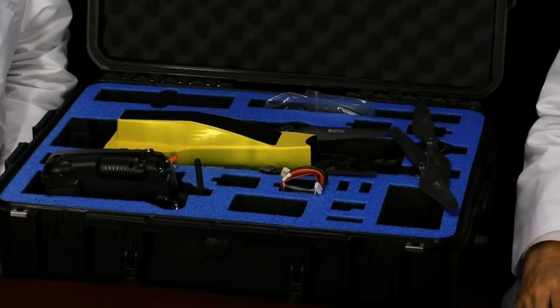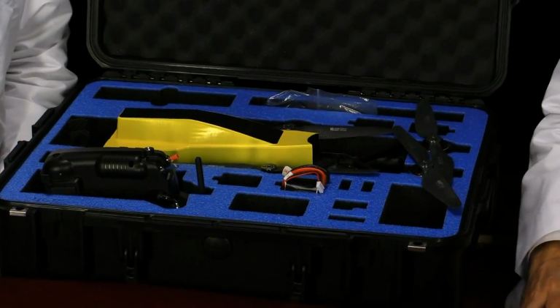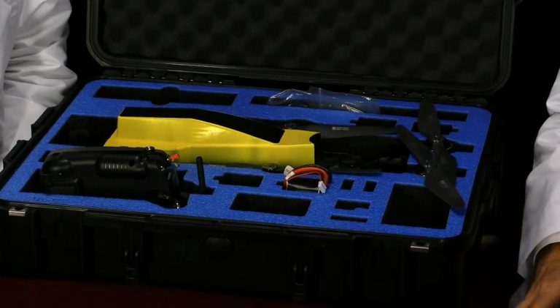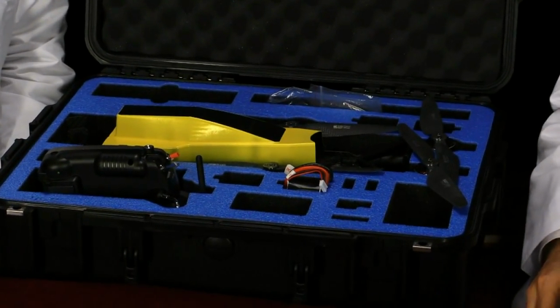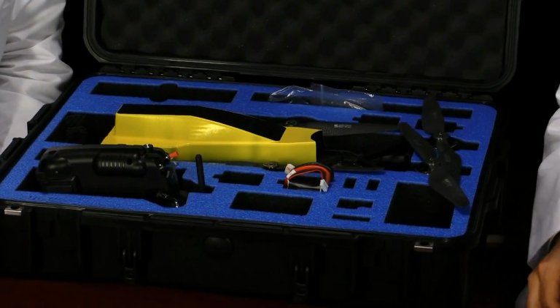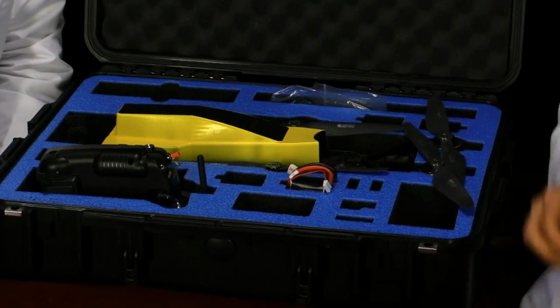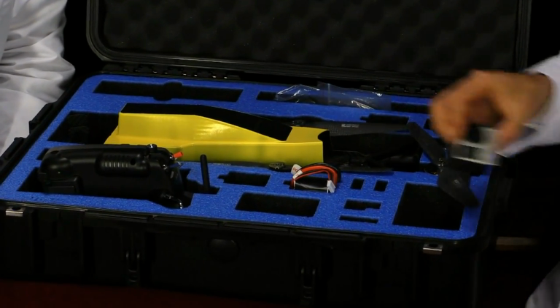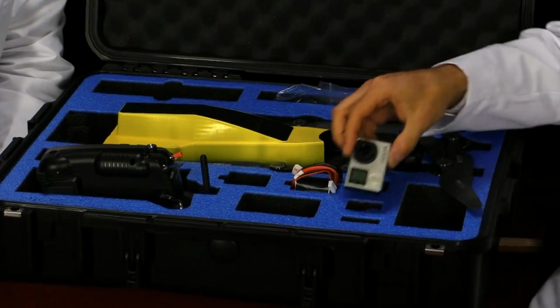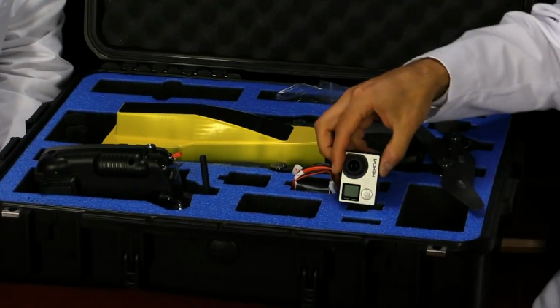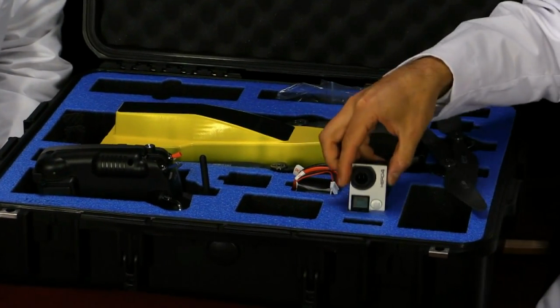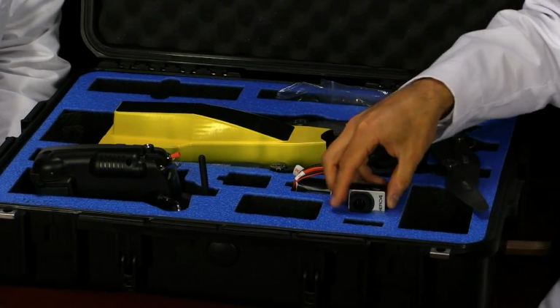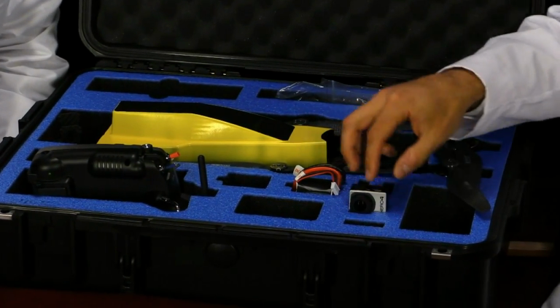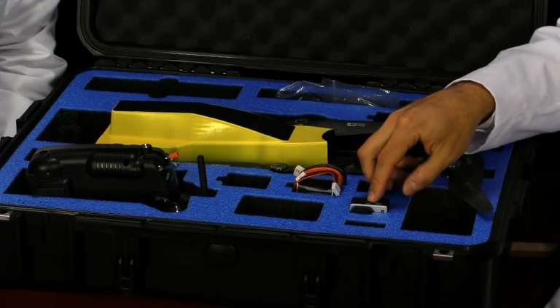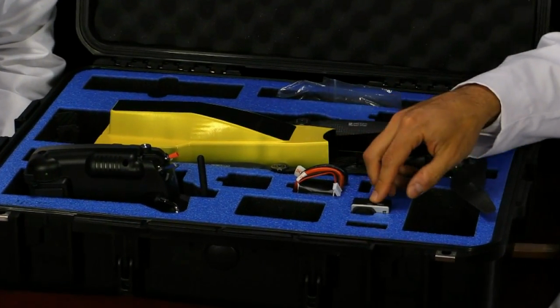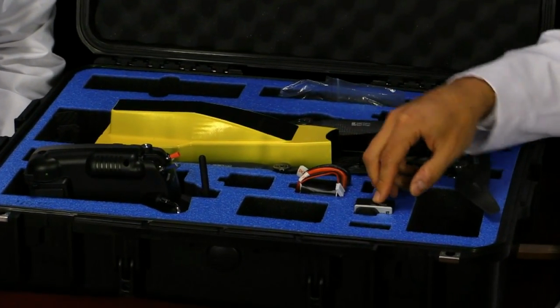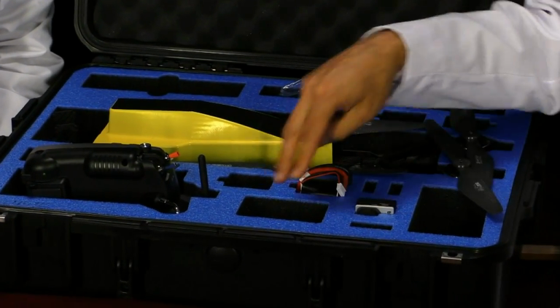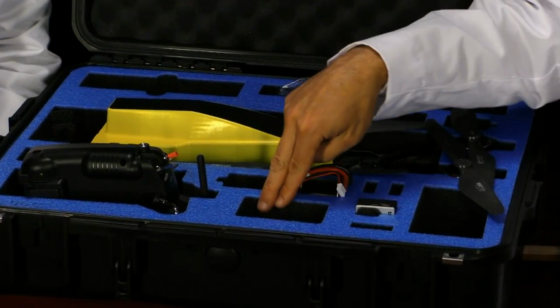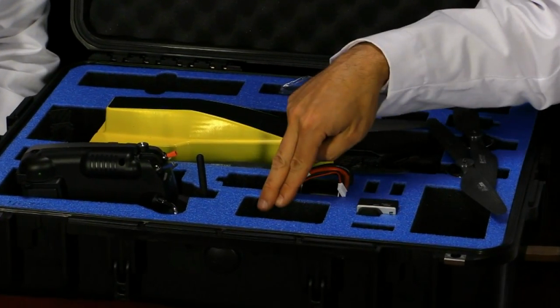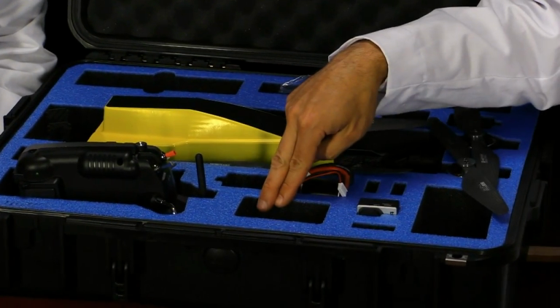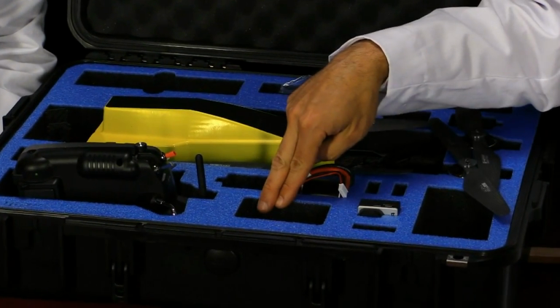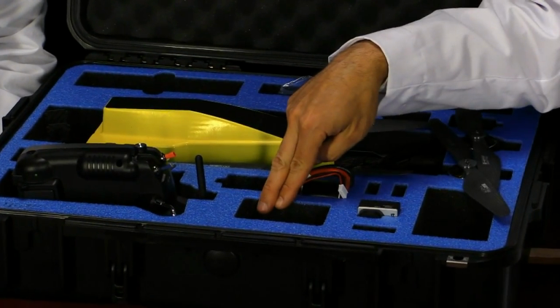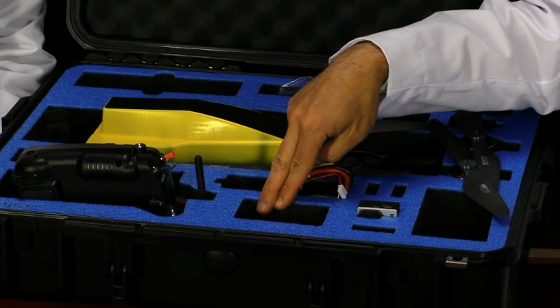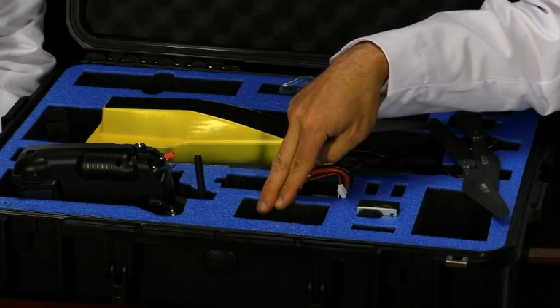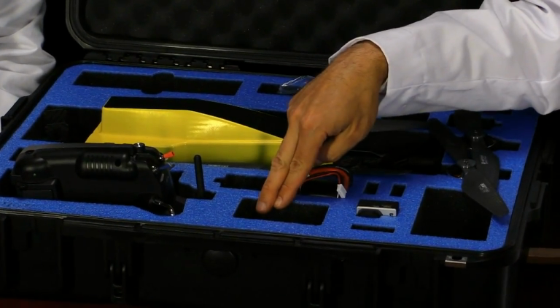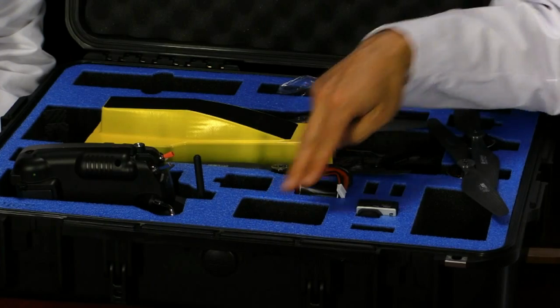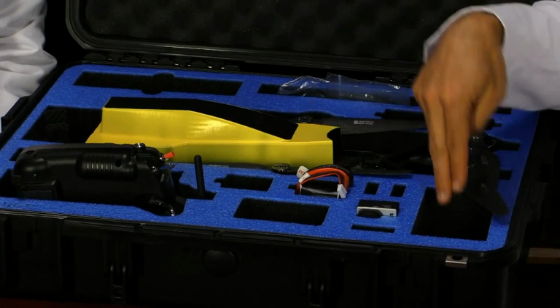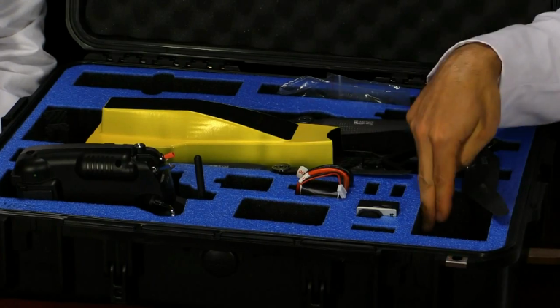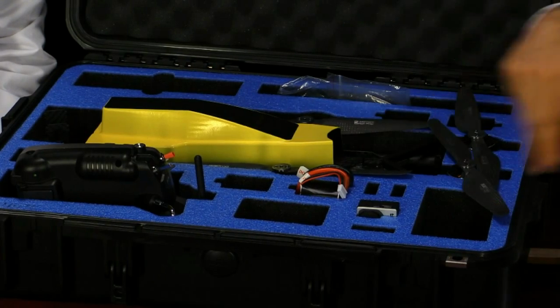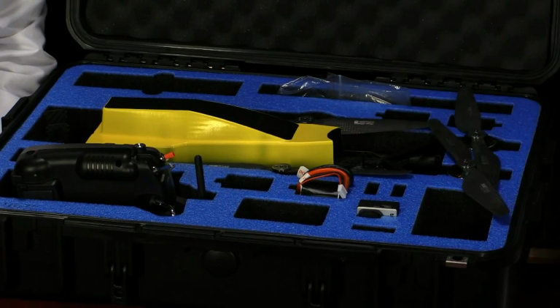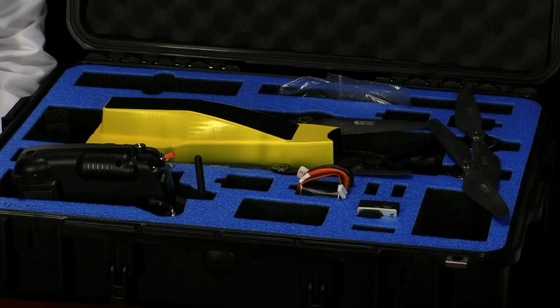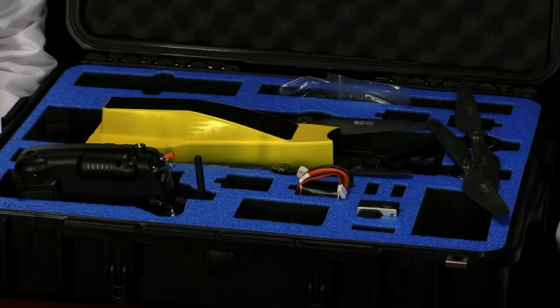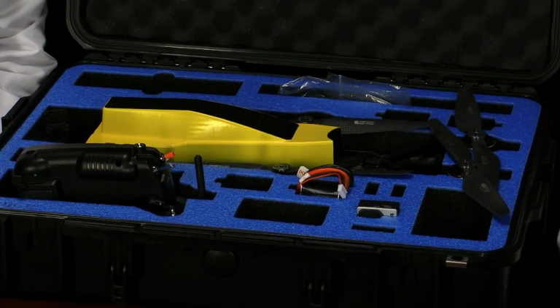I'm guessing a GoPro goes here, some FPV goggles here, maybe car keys and a wallet there.